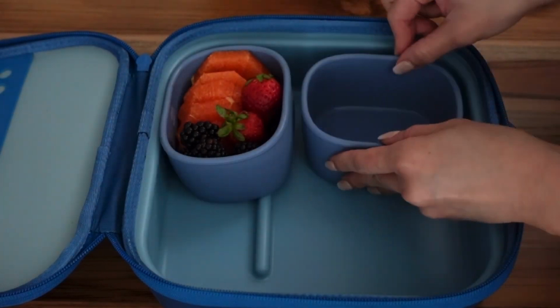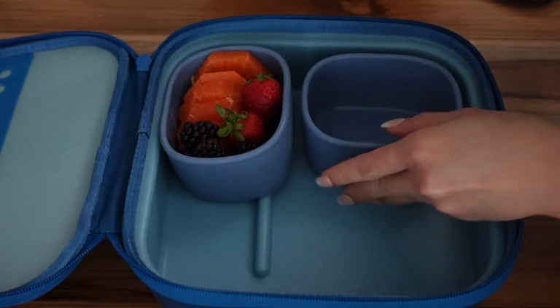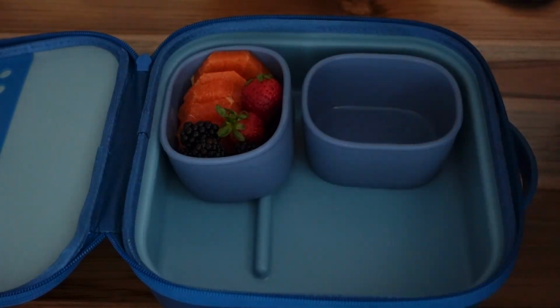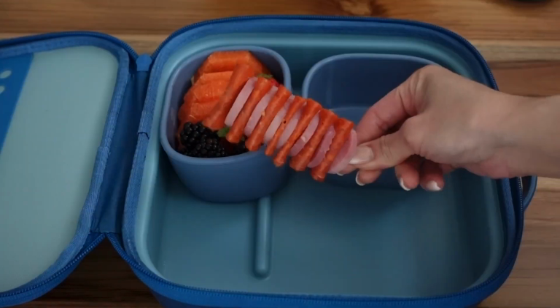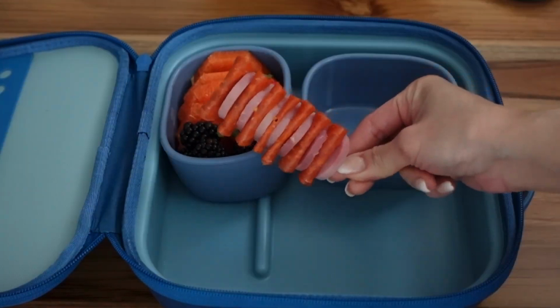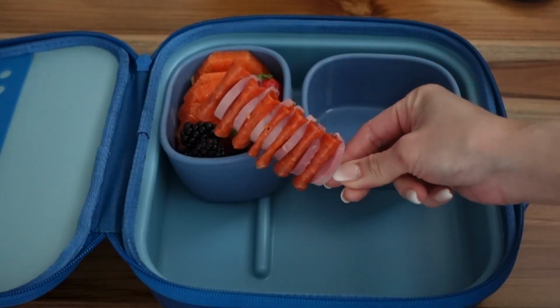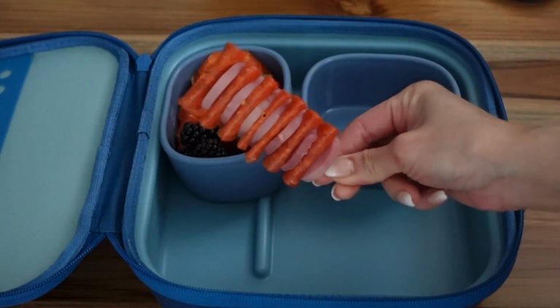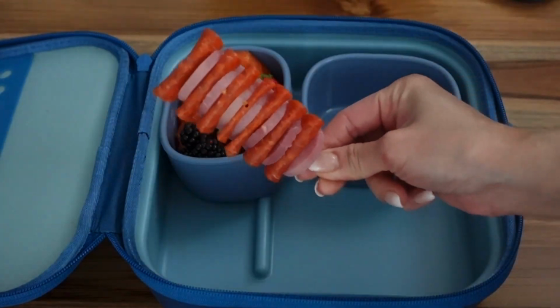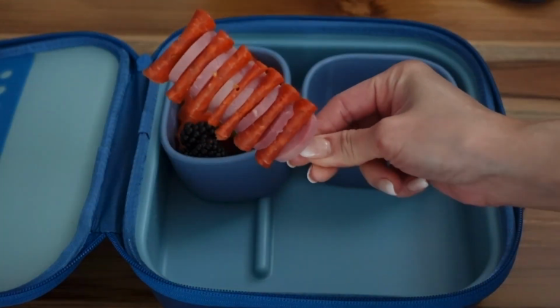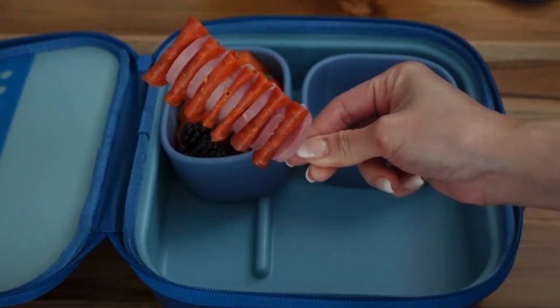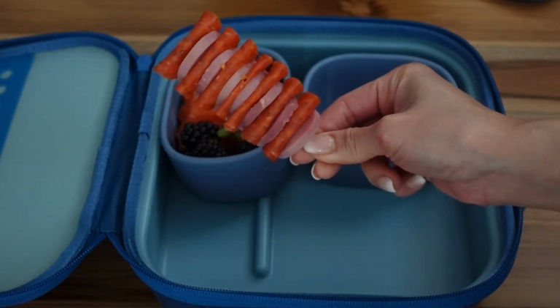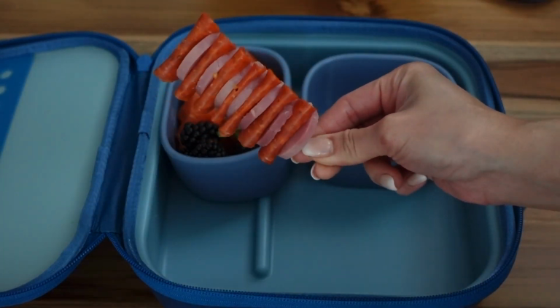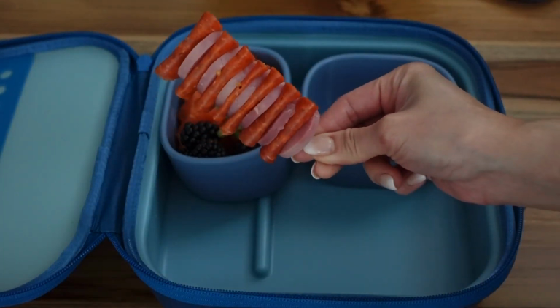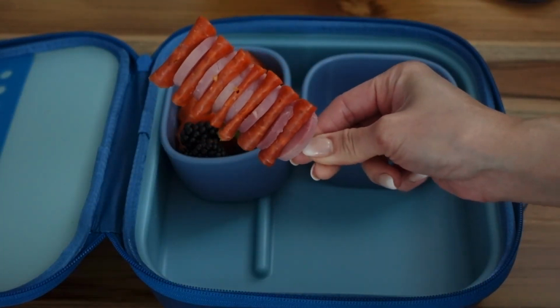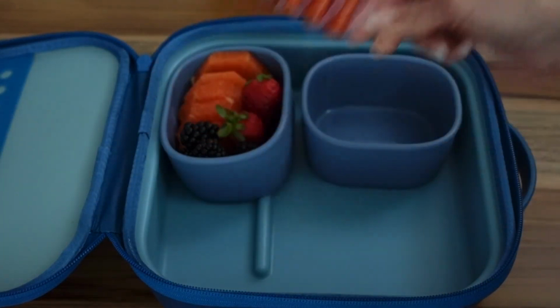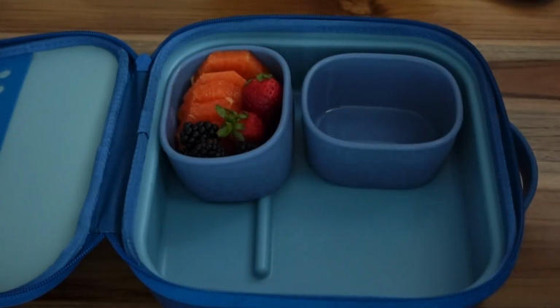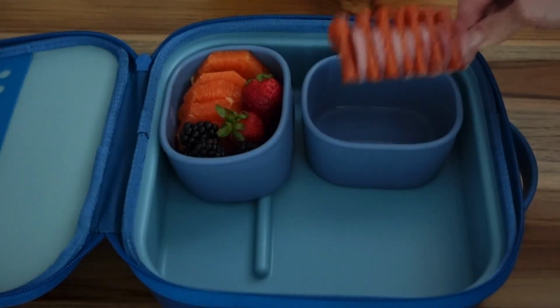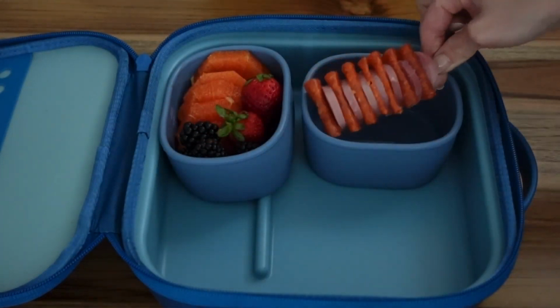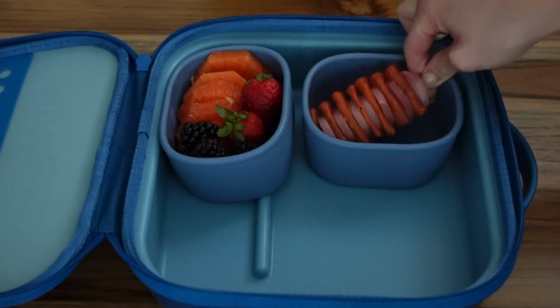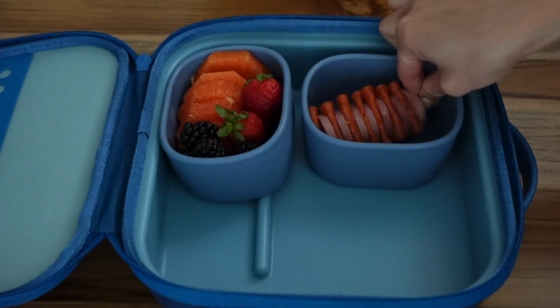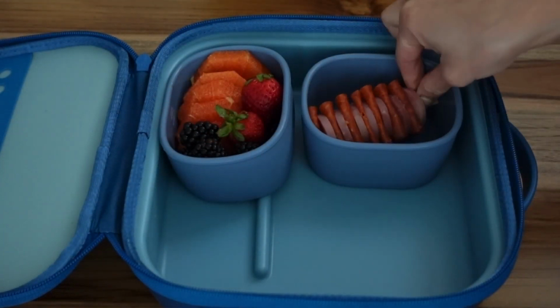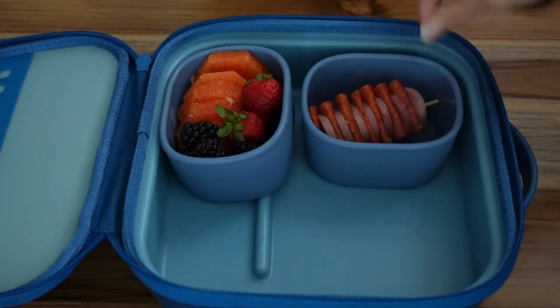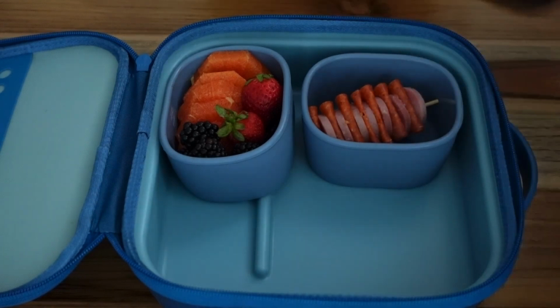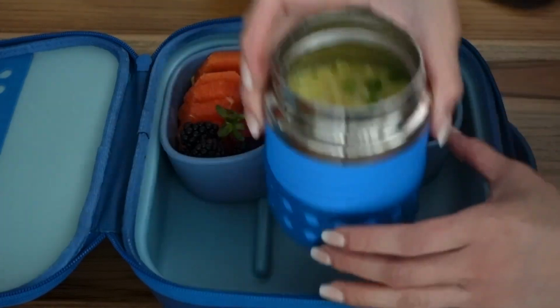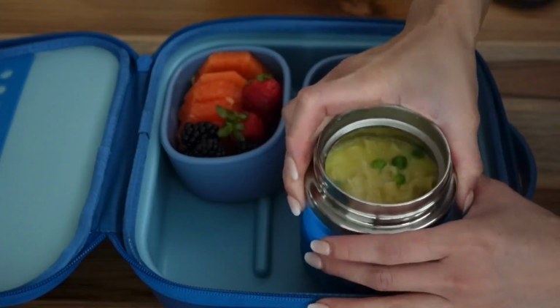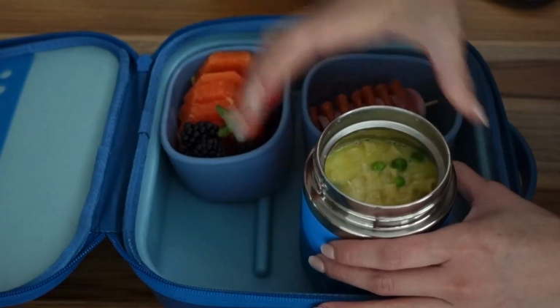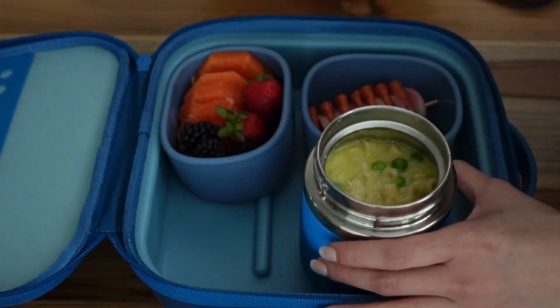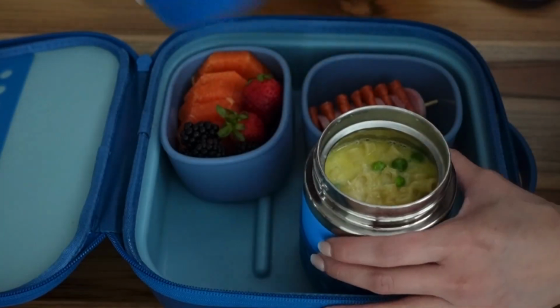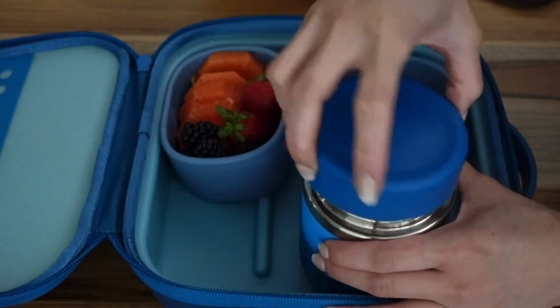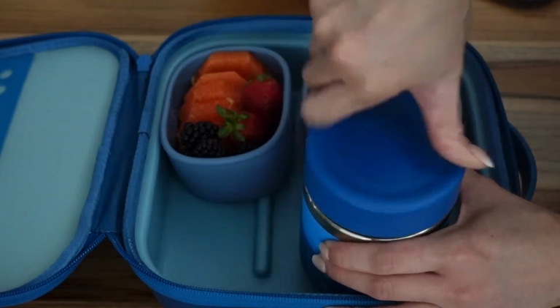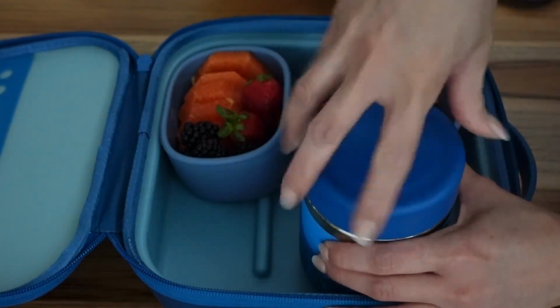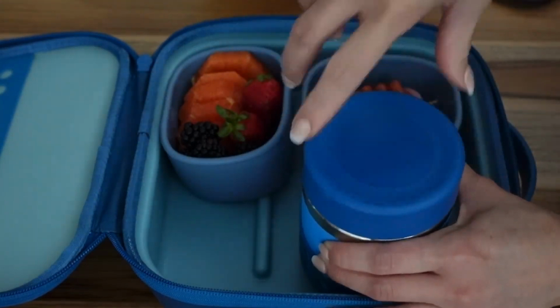Here we have some fruits, ham and pepperoni on a stick, the soup, and fruit snacks. And that's it.